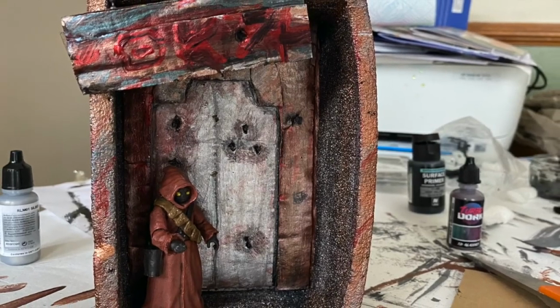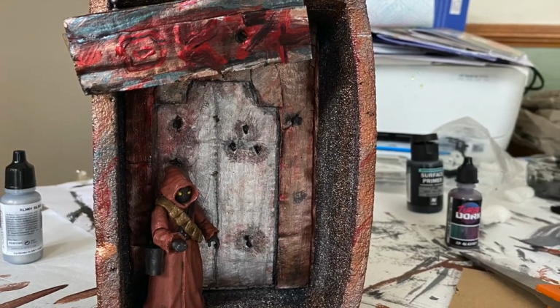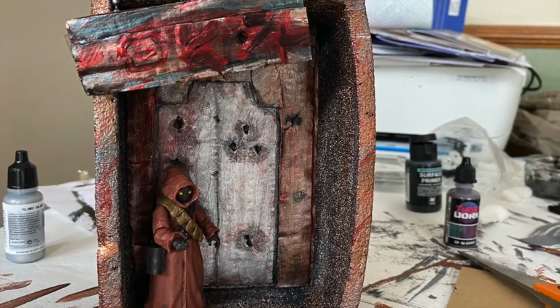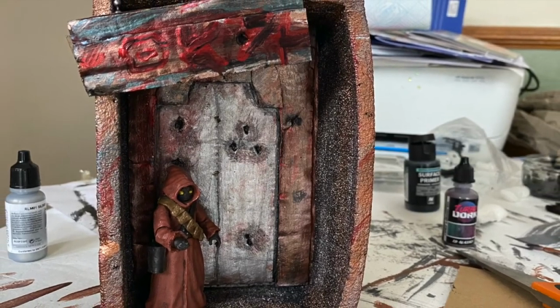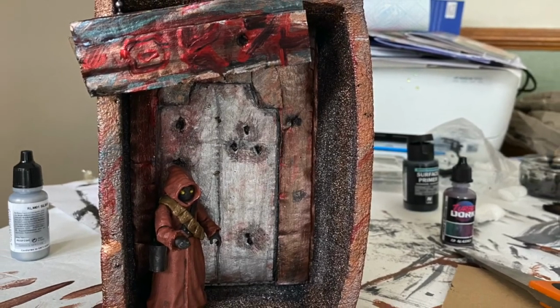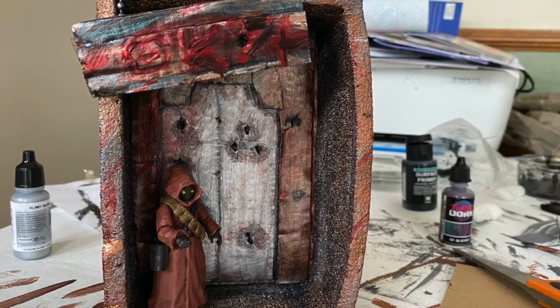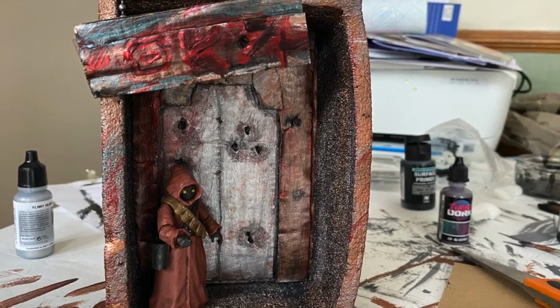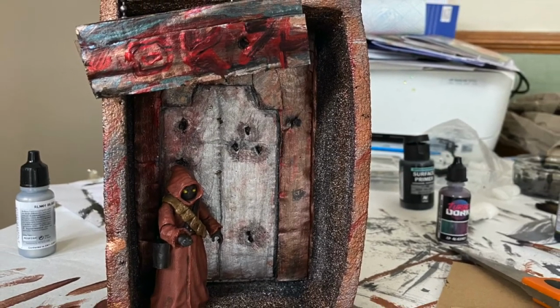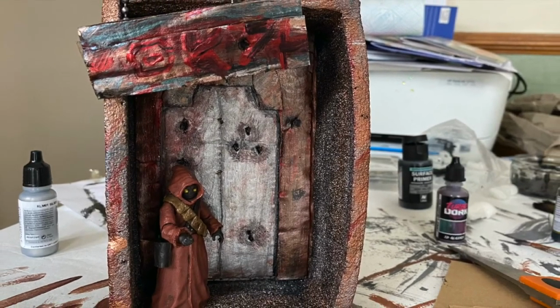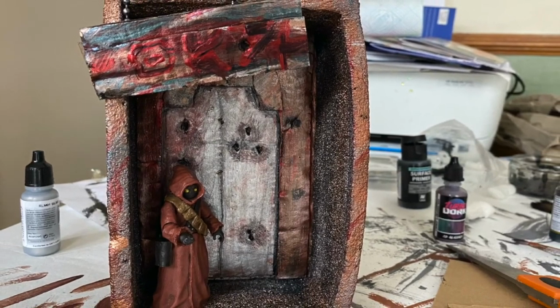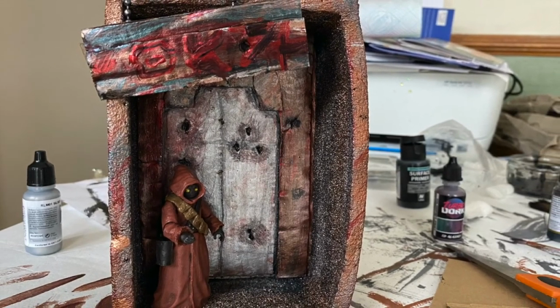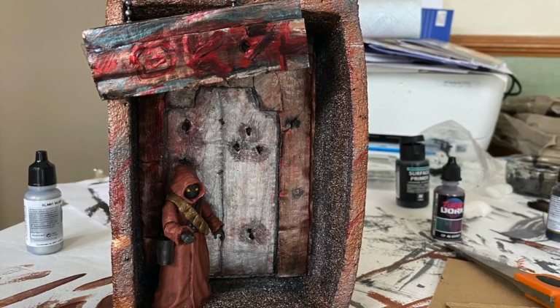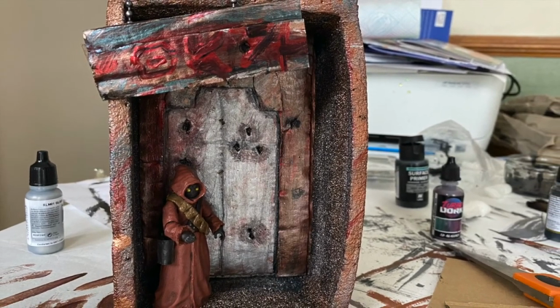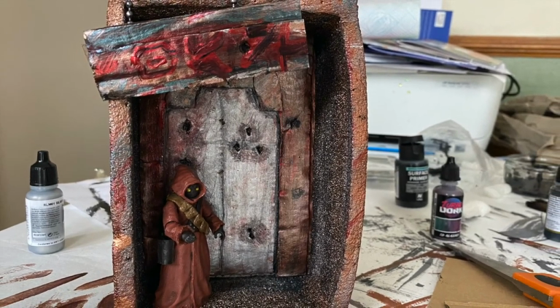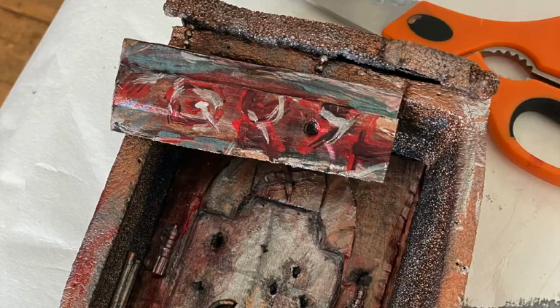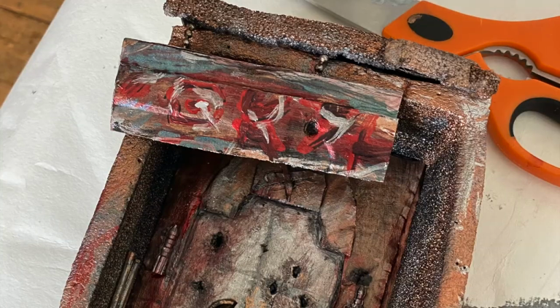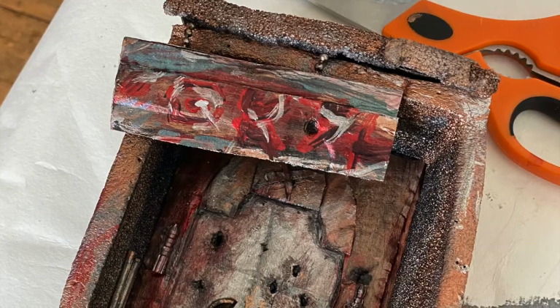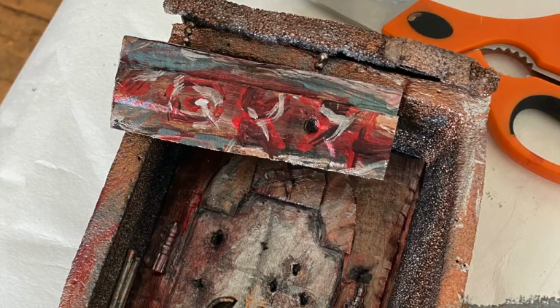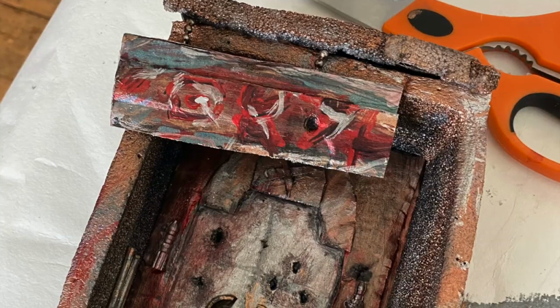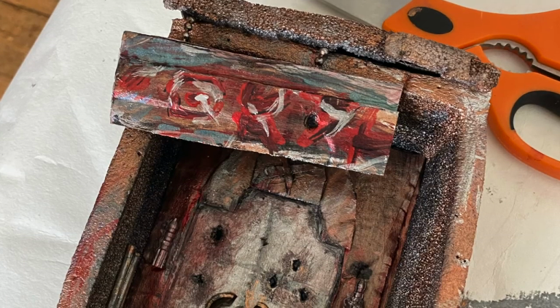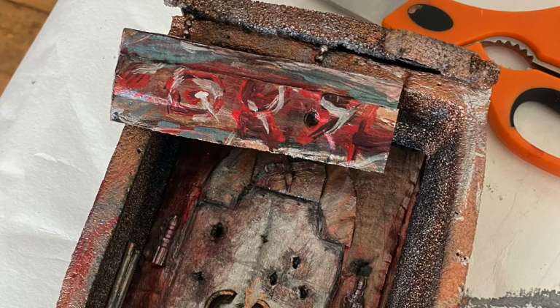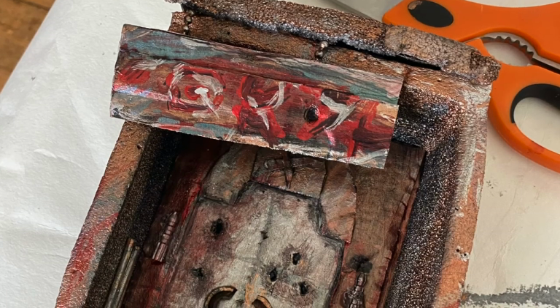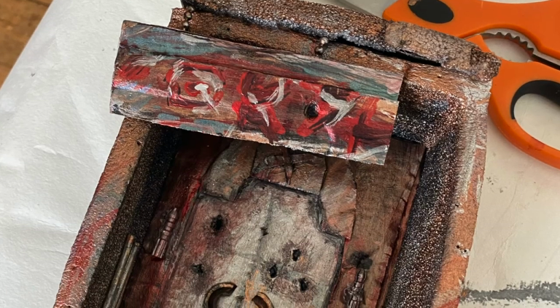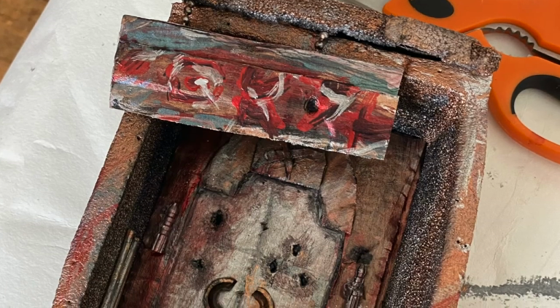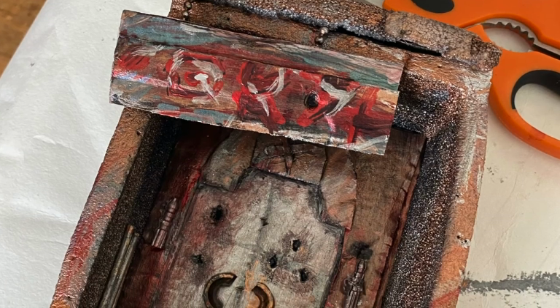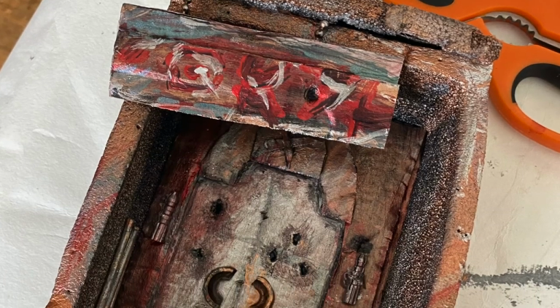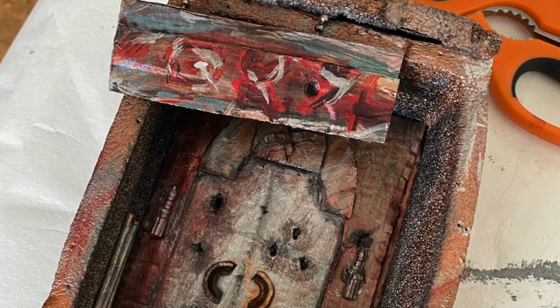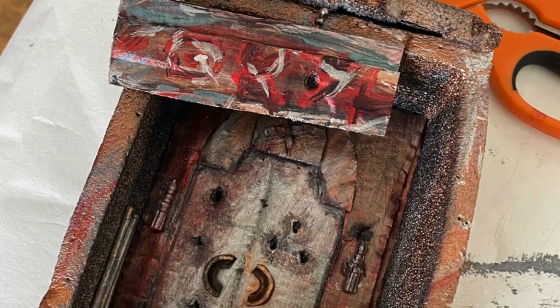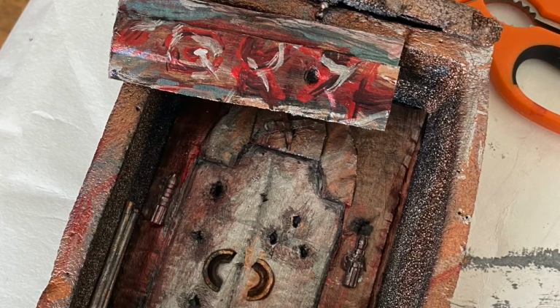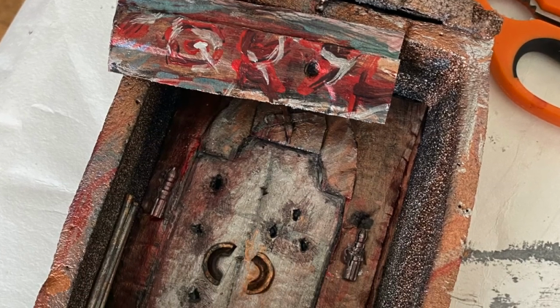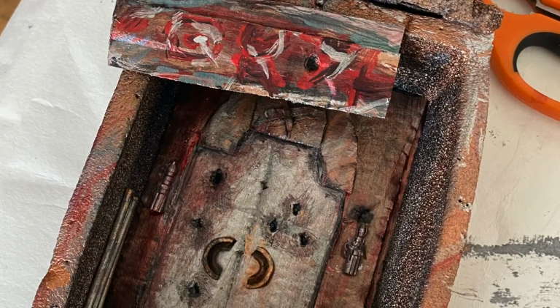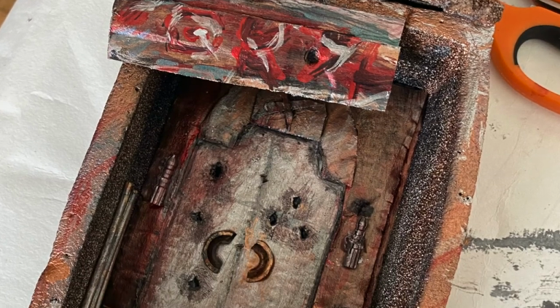I suddenly realised what was missing, and started stabbing the door with a pen. Blast holes. Takes more to the story now.